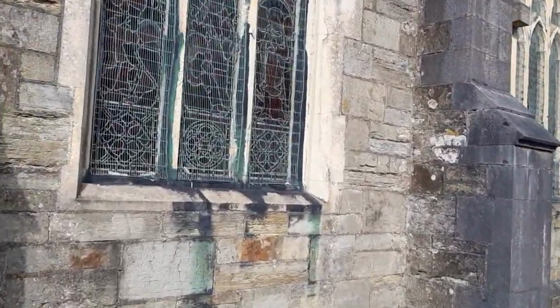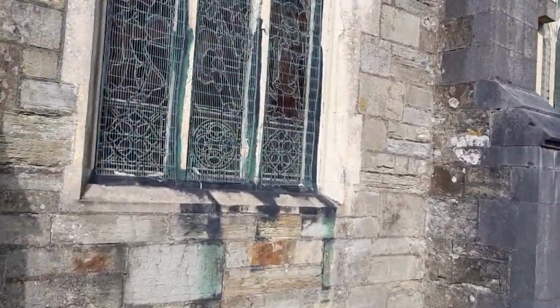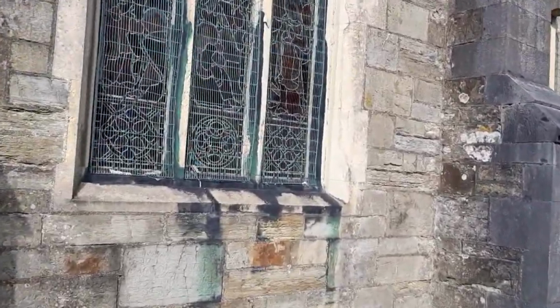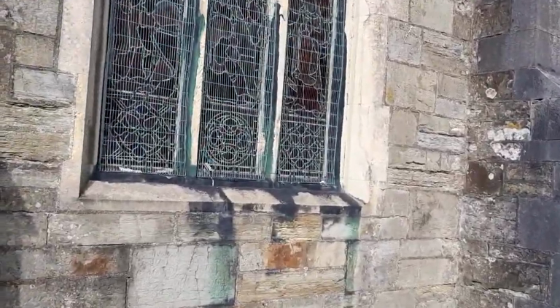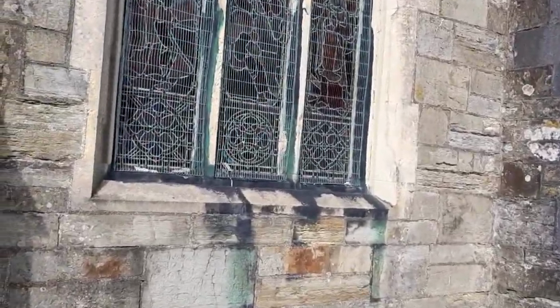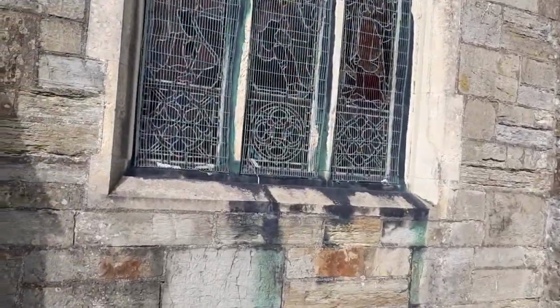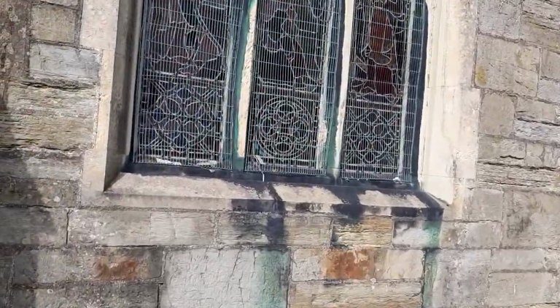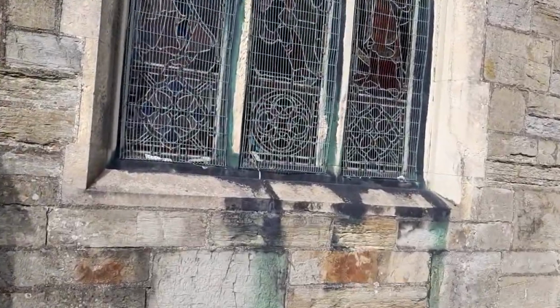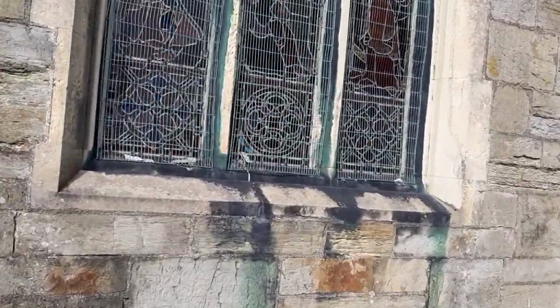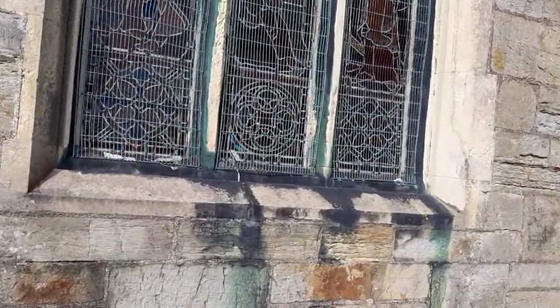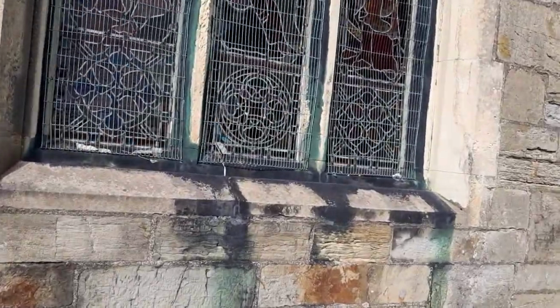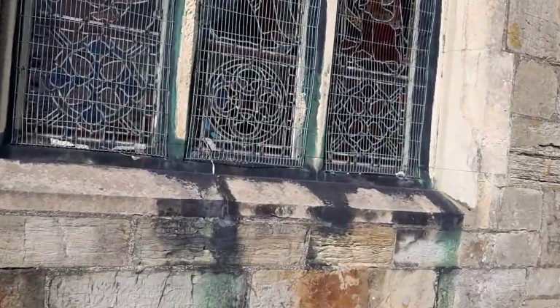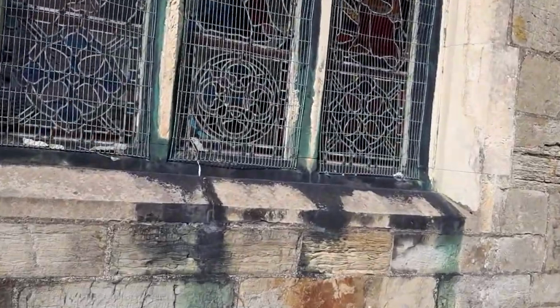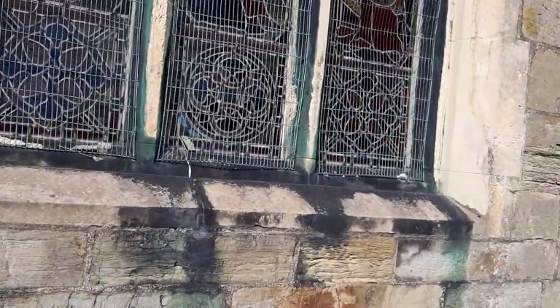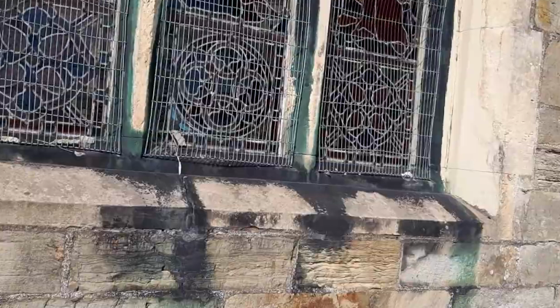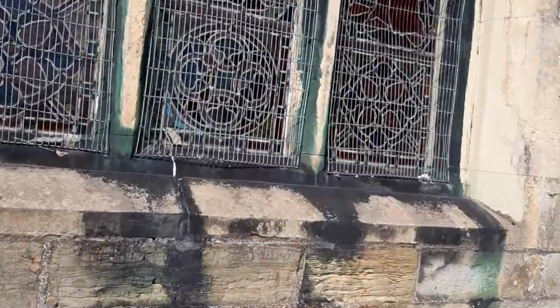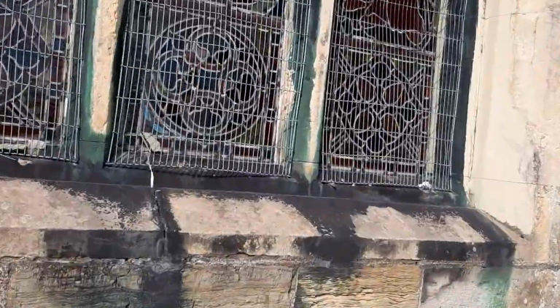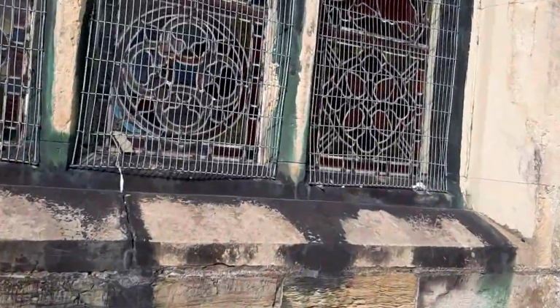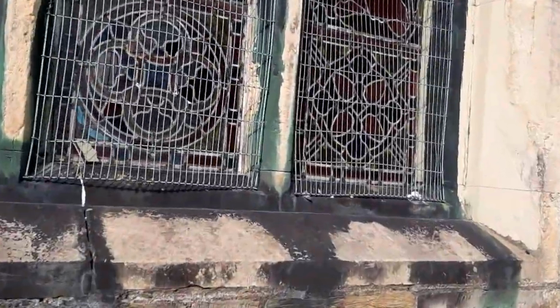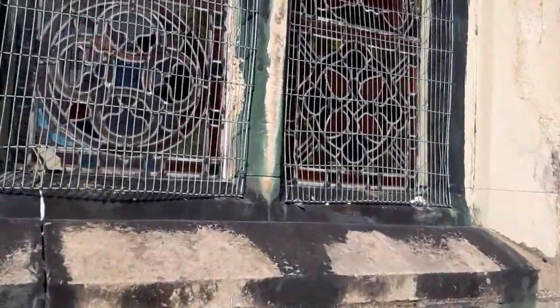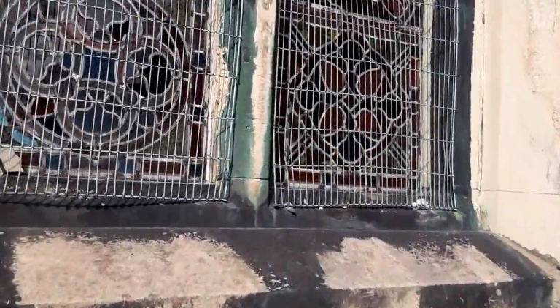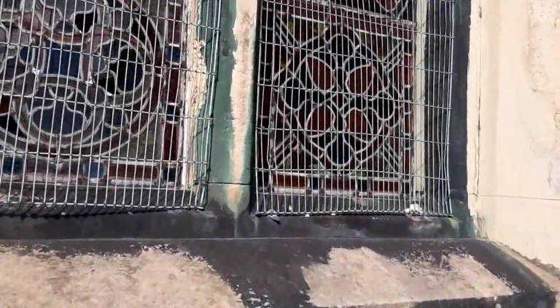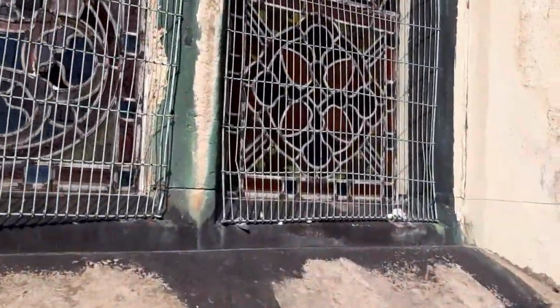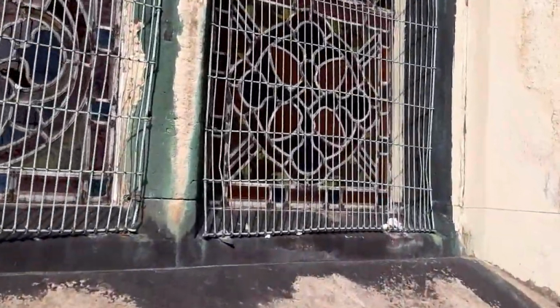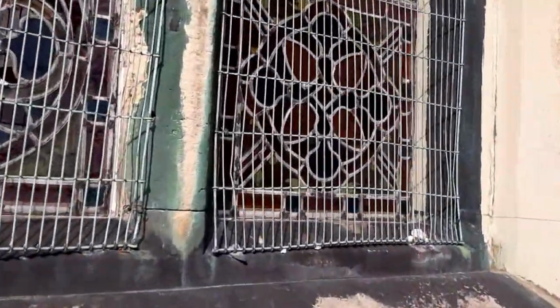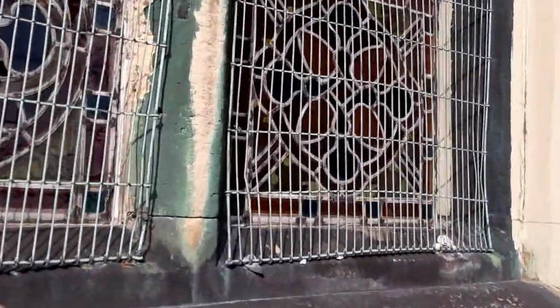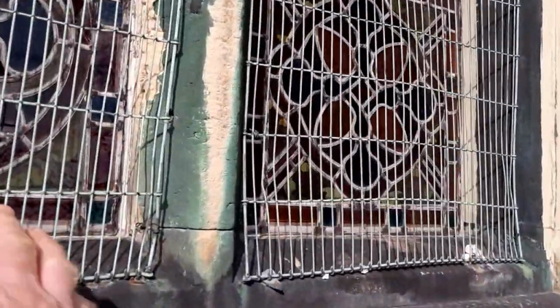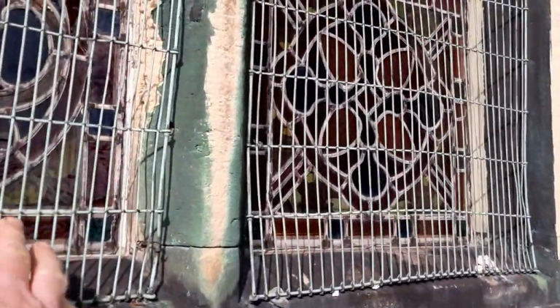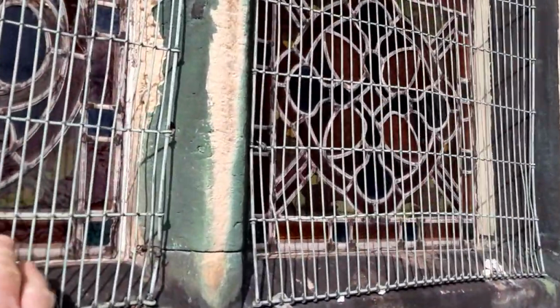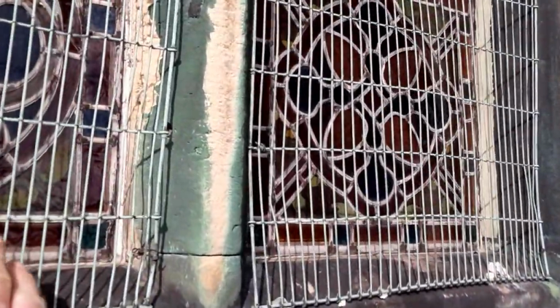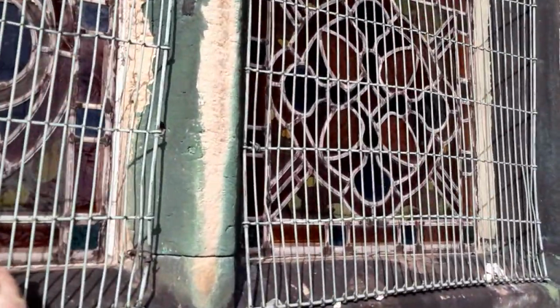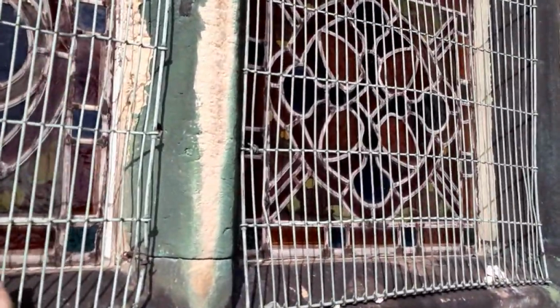It's got mesh on there, probably just to stop the birds flying in and things like that.